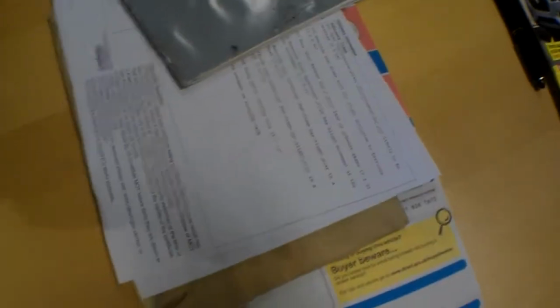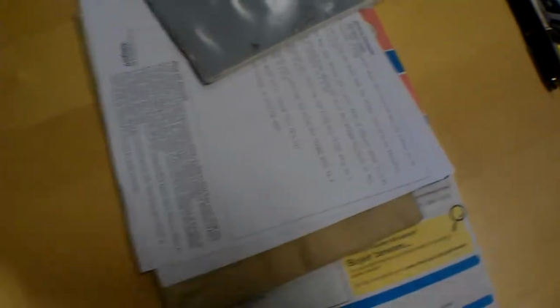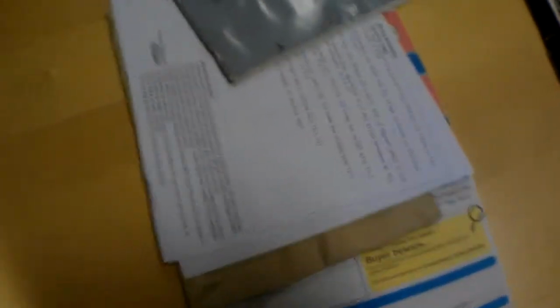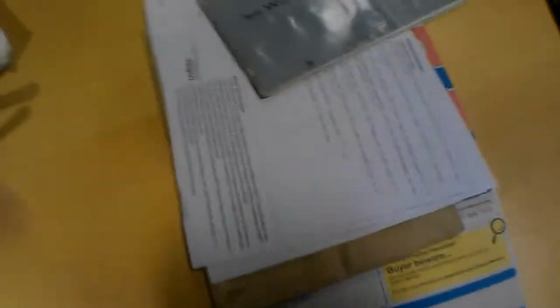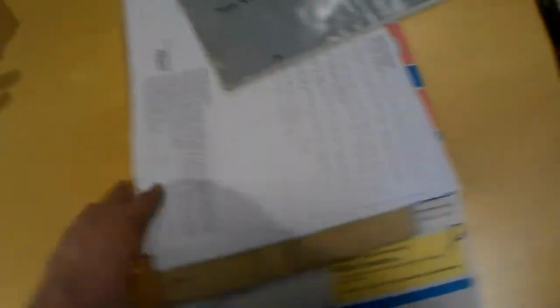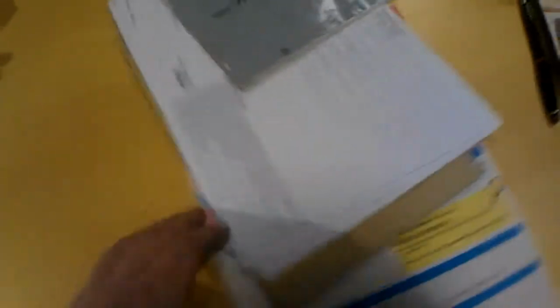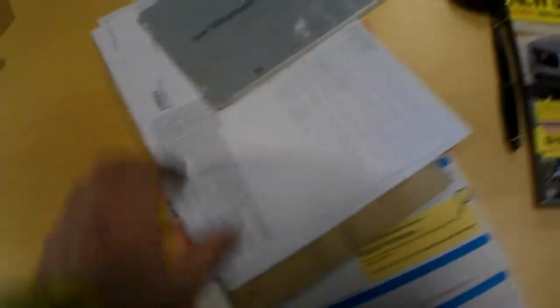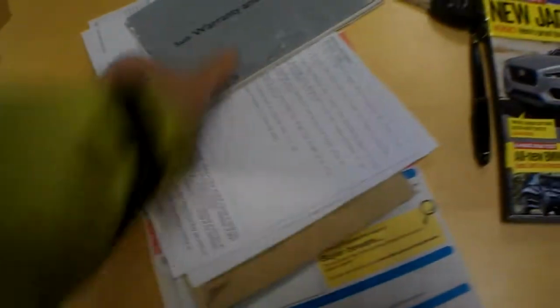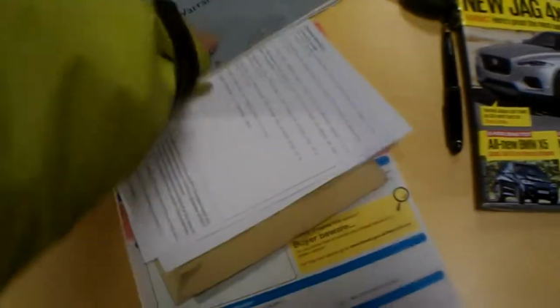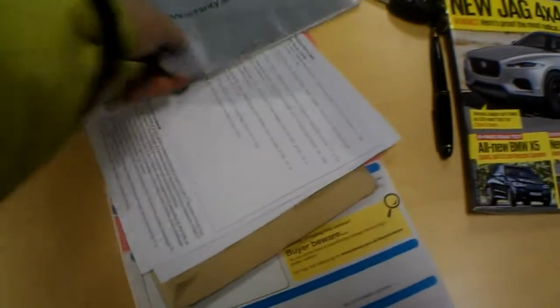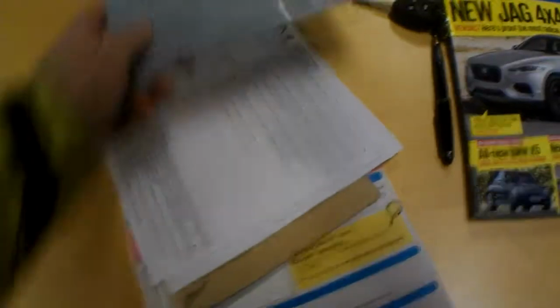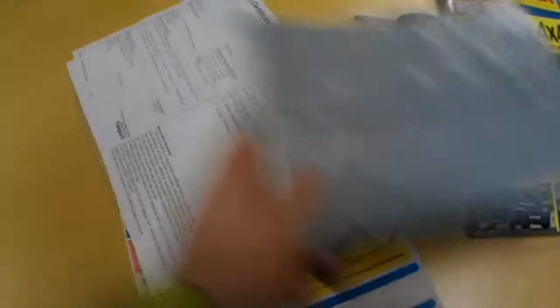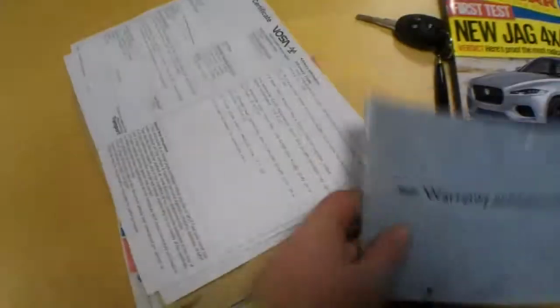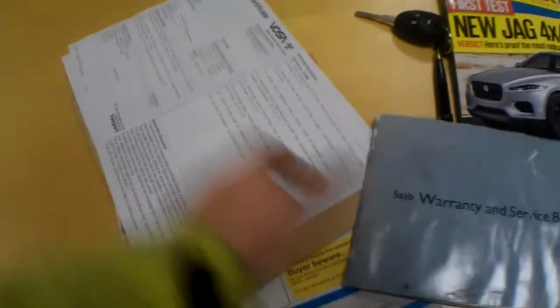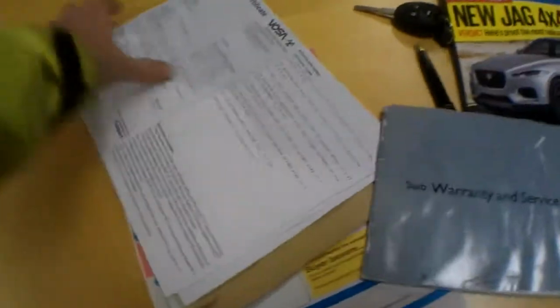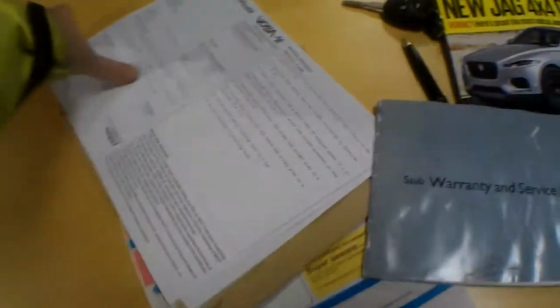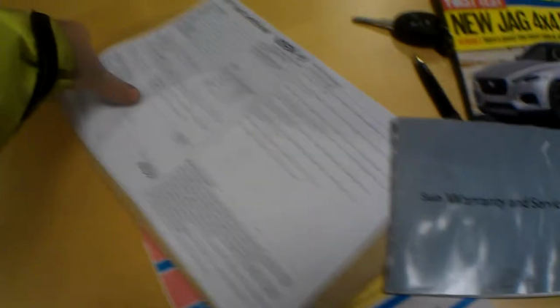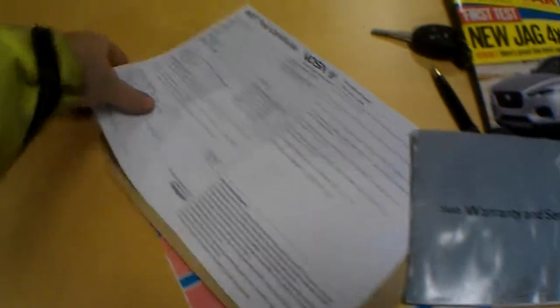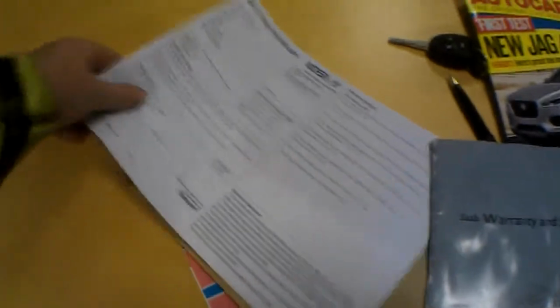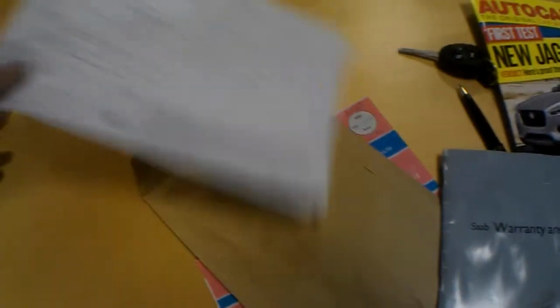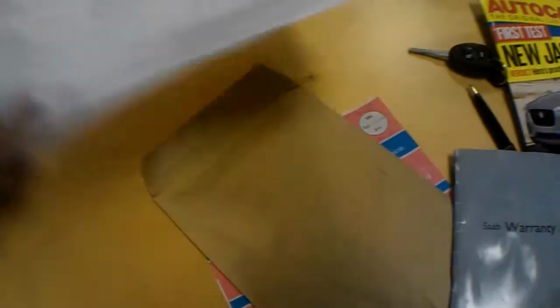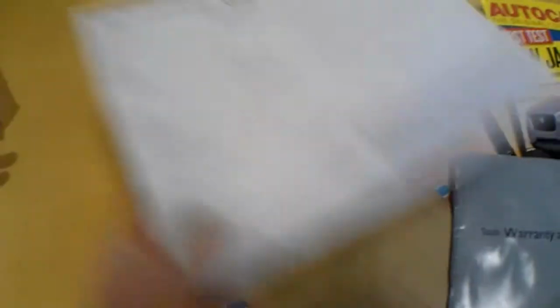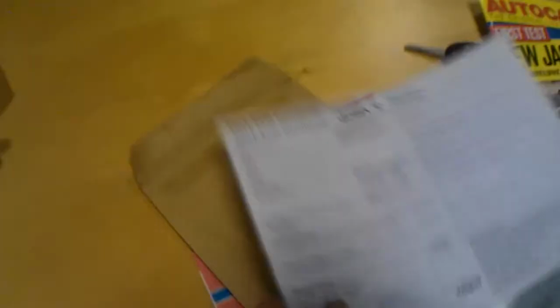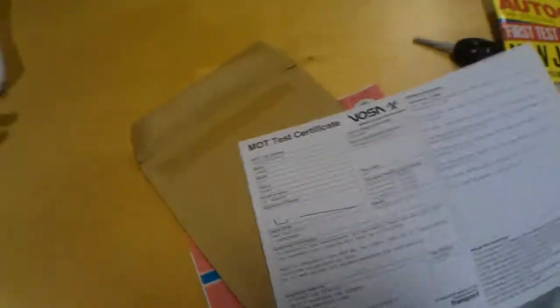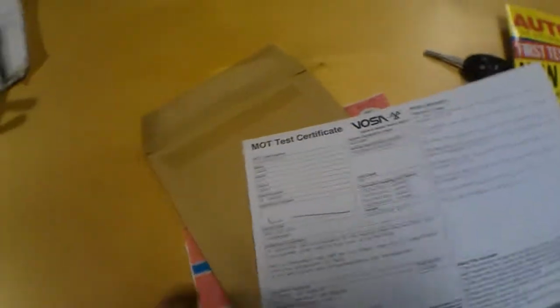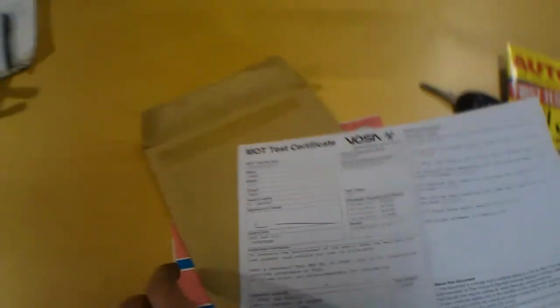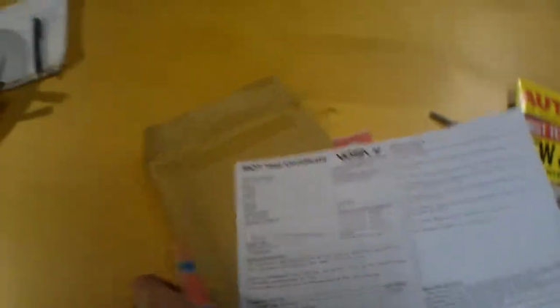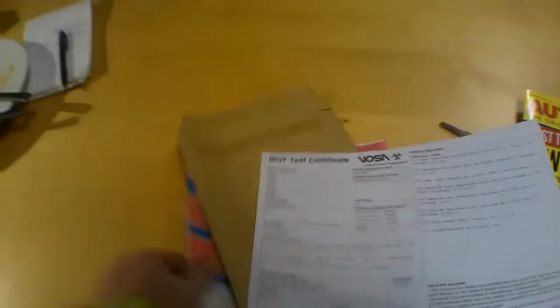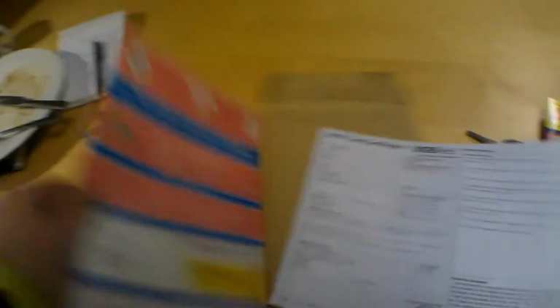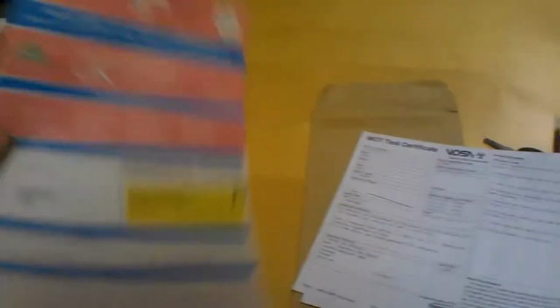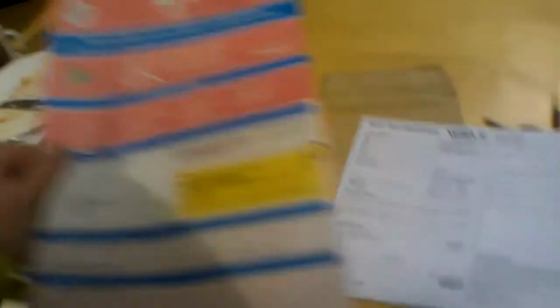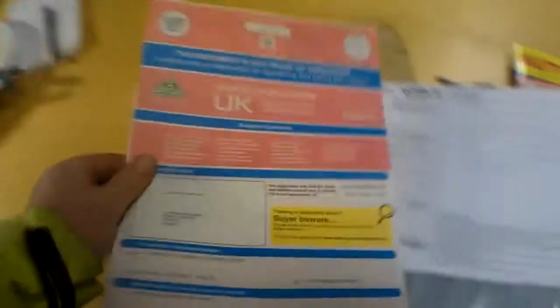Okay then, welcome to the history of documents for this Saab 9-3, 2-litre turbo auto.